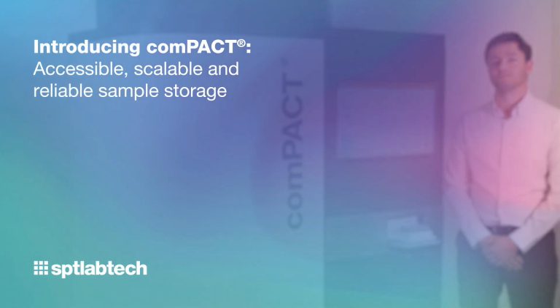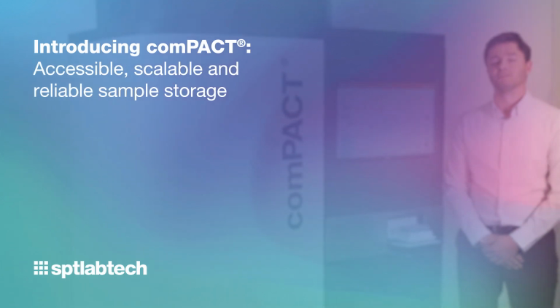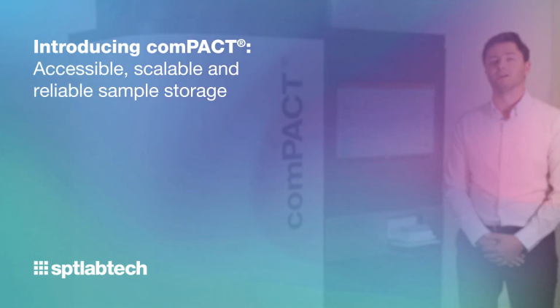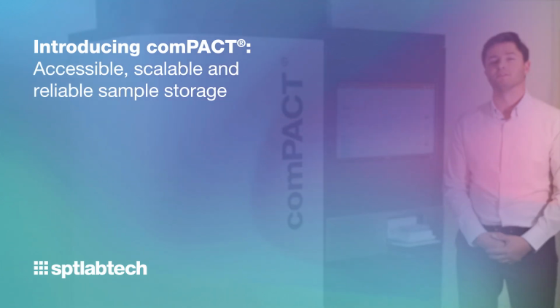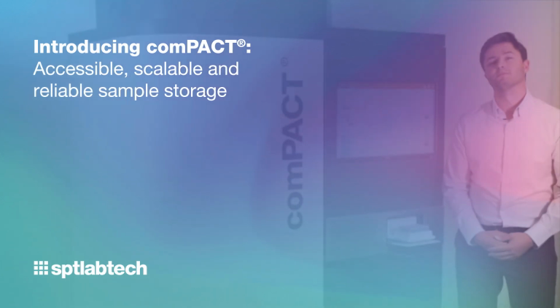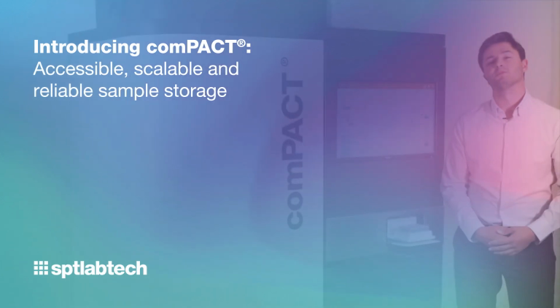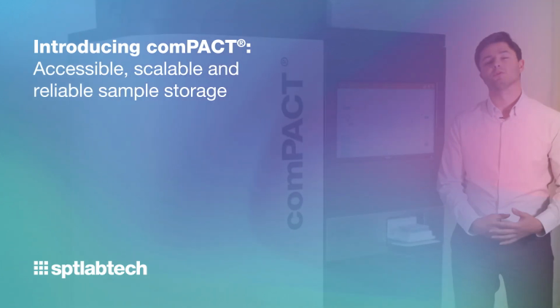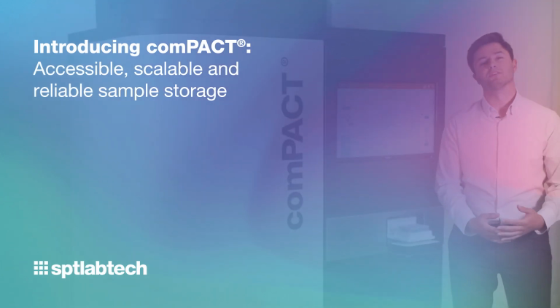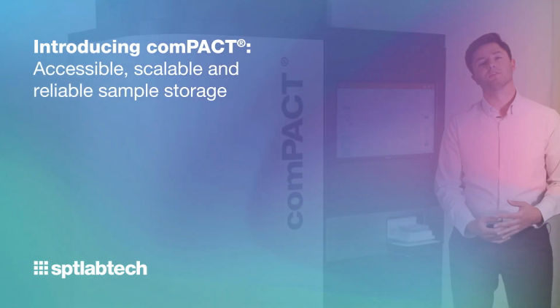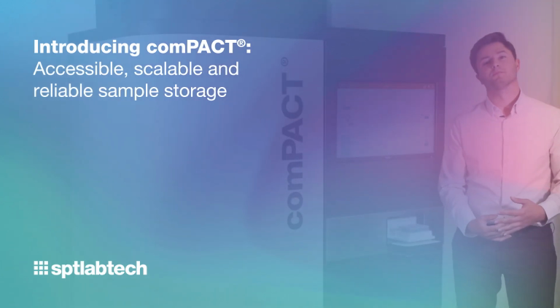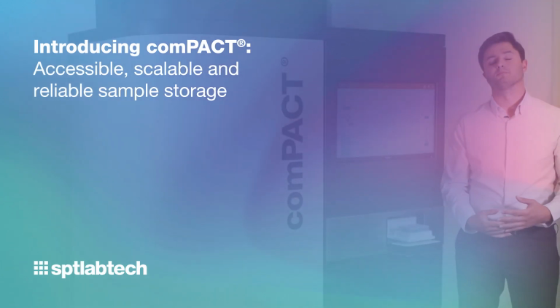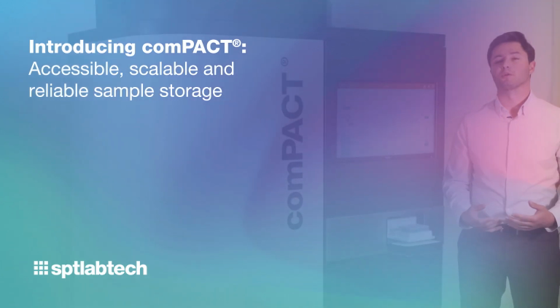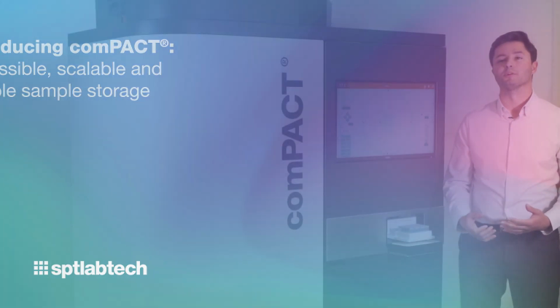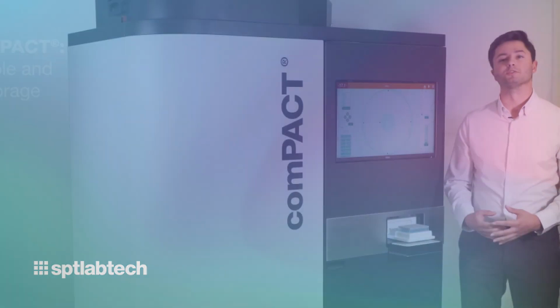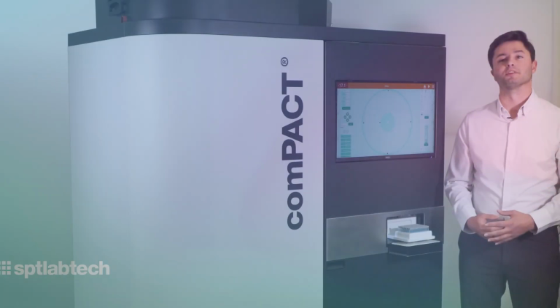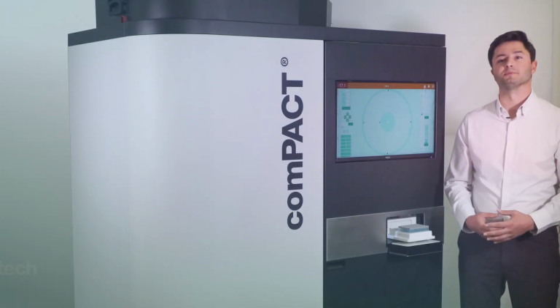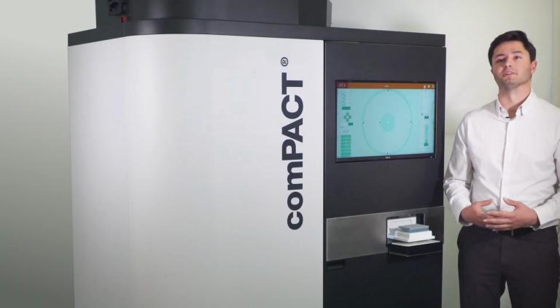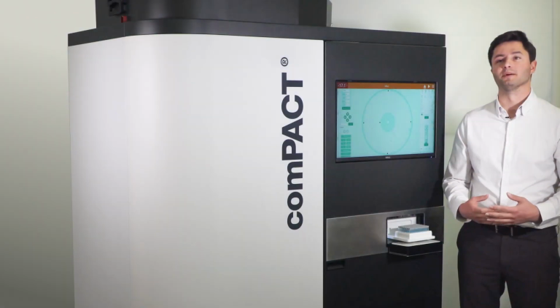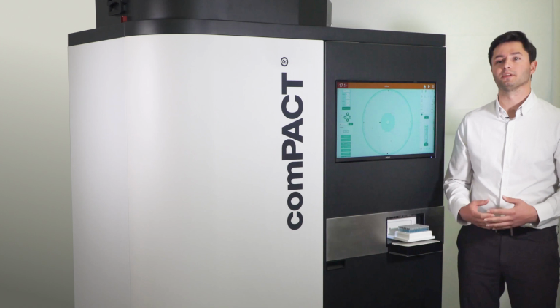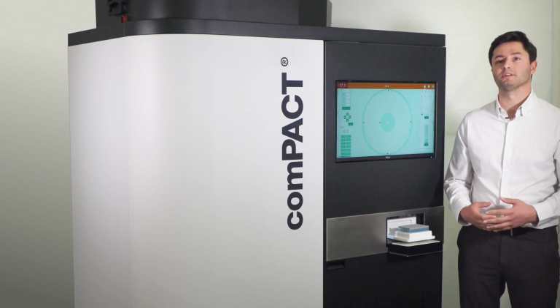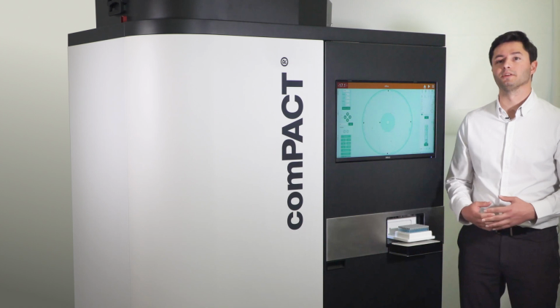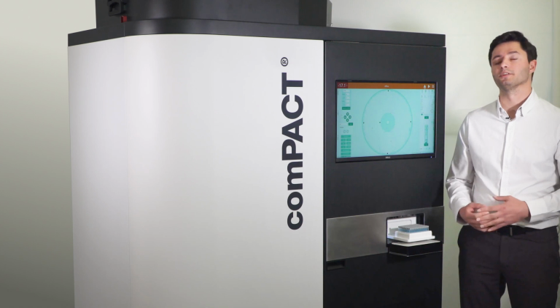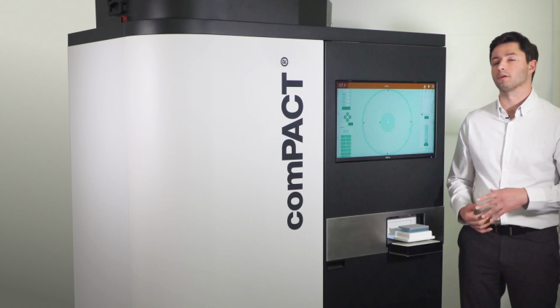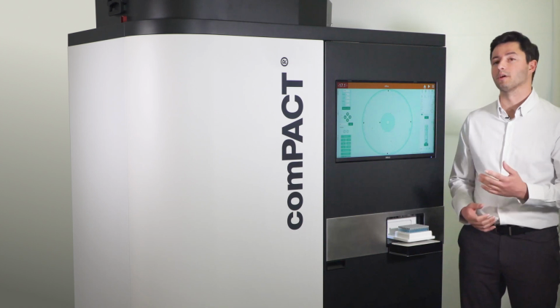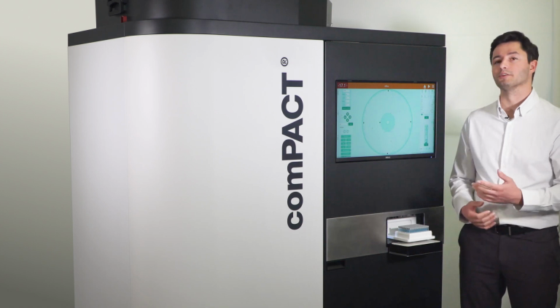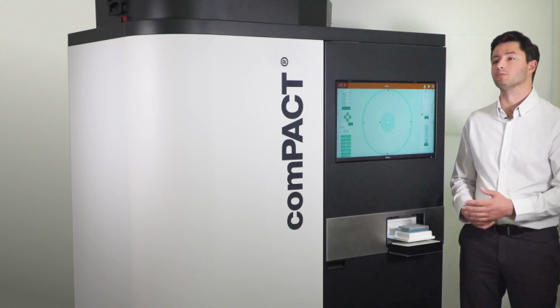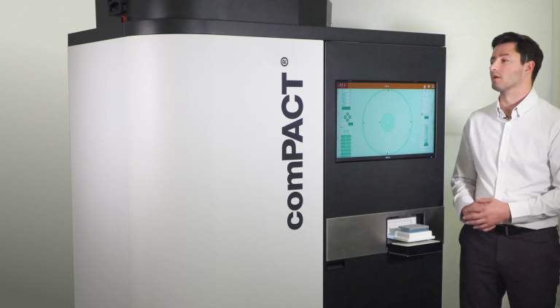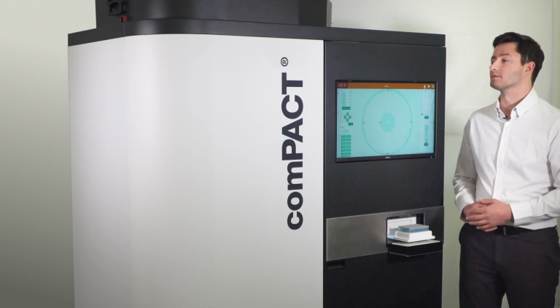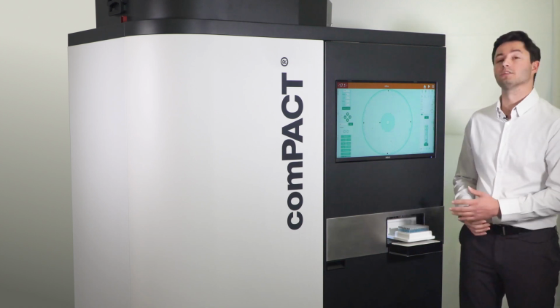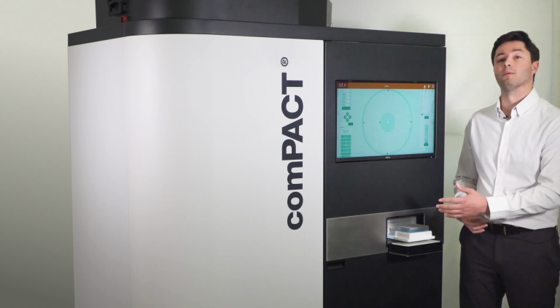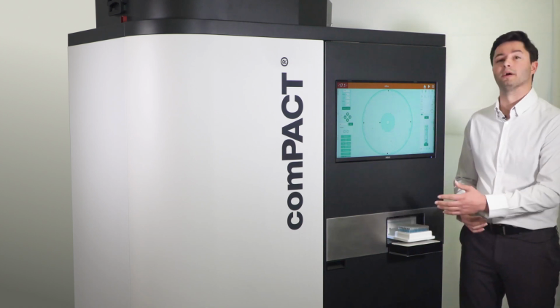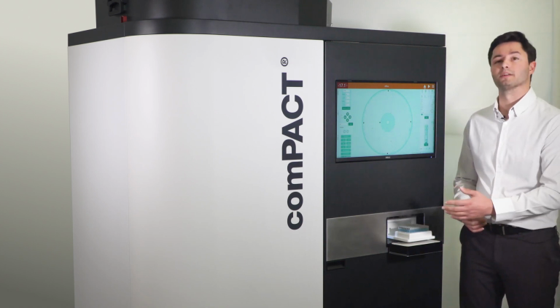Hi, I'm Corey Tiller, Product Manager with SPT Lab Tech, here to talk about our new product, Compact.